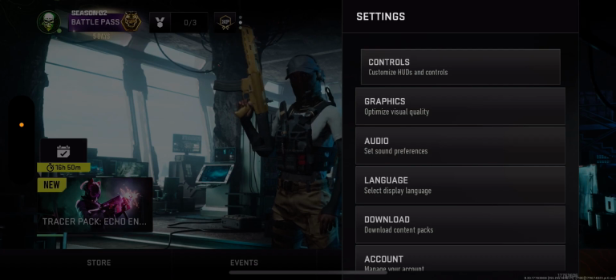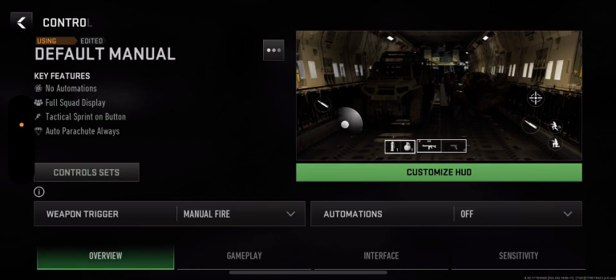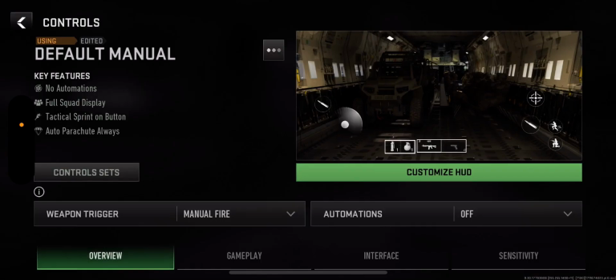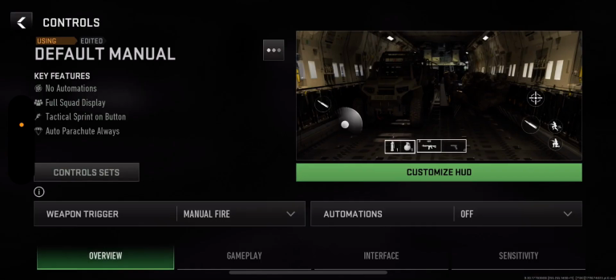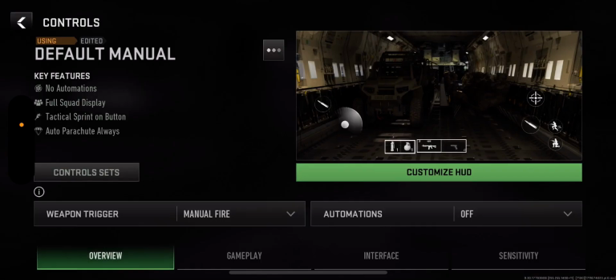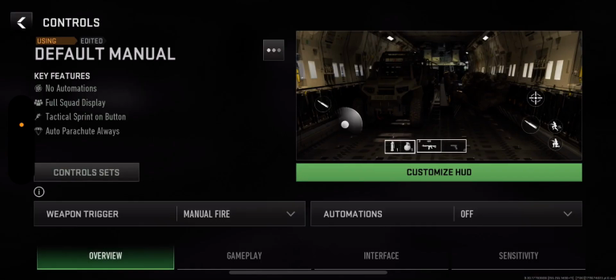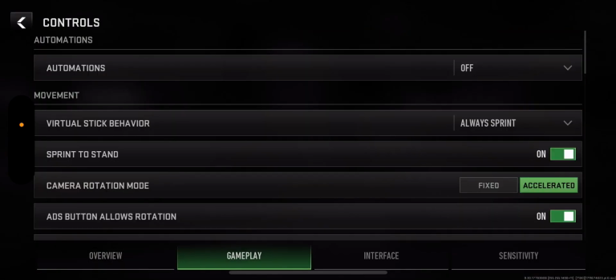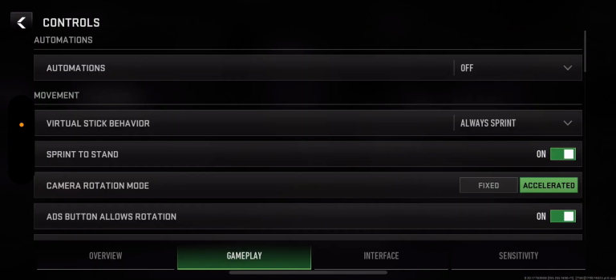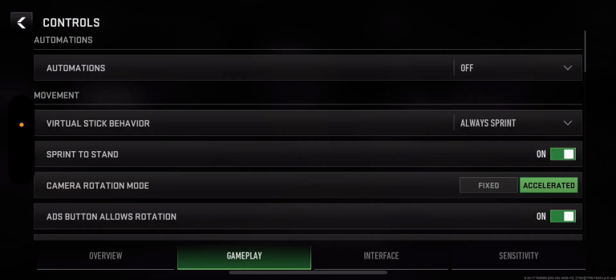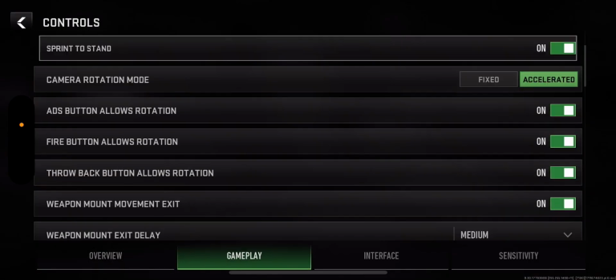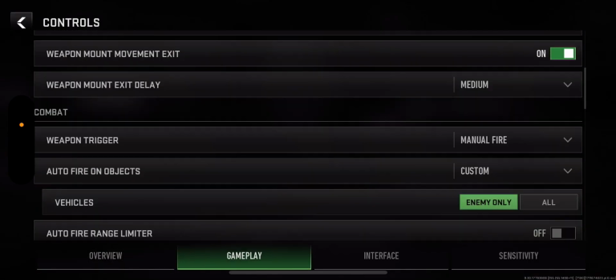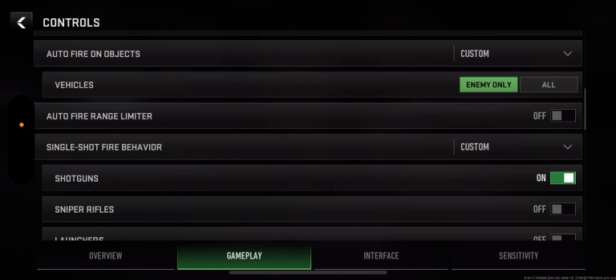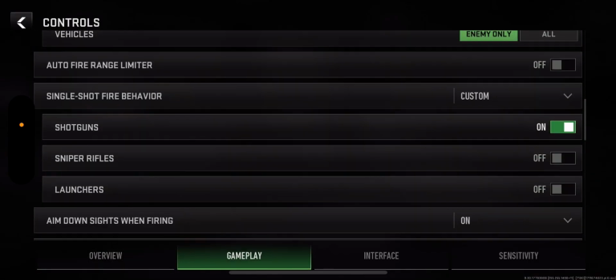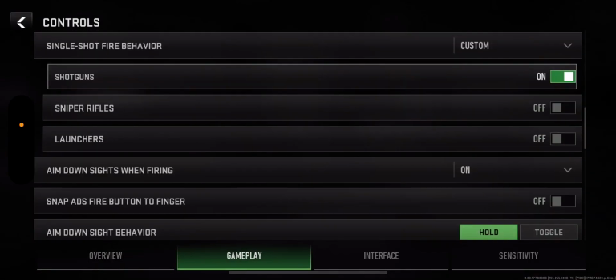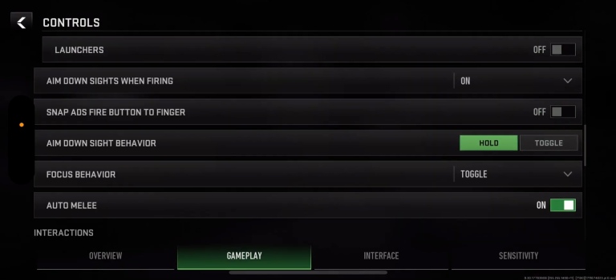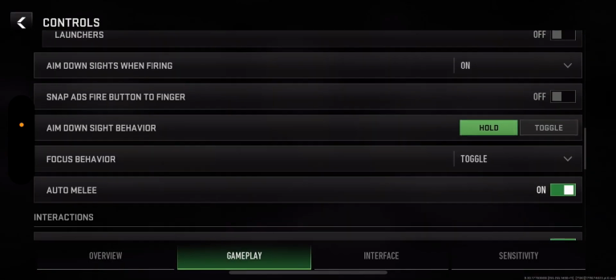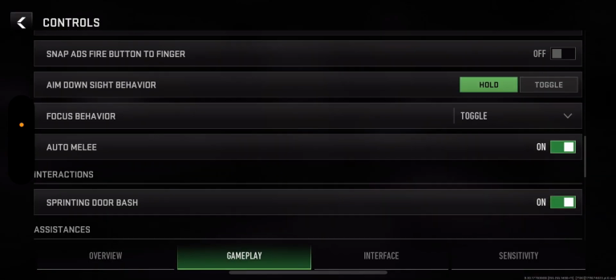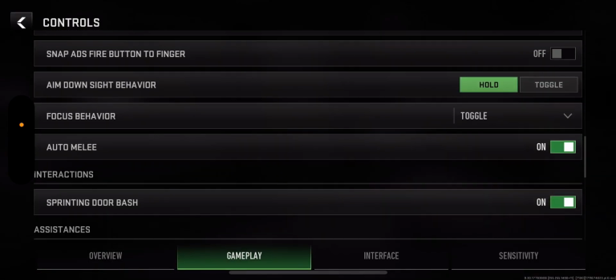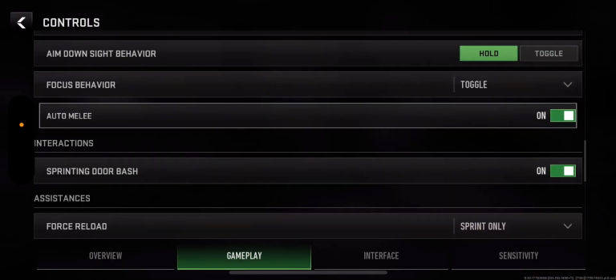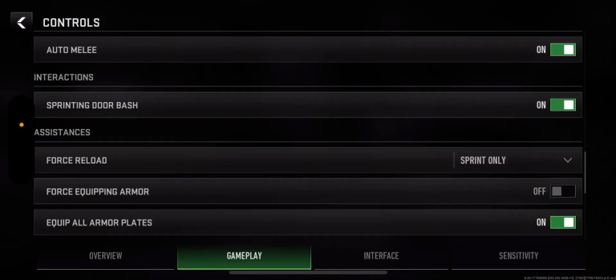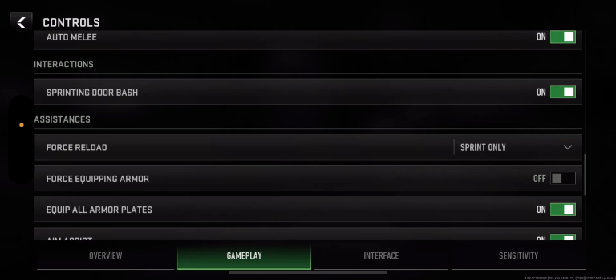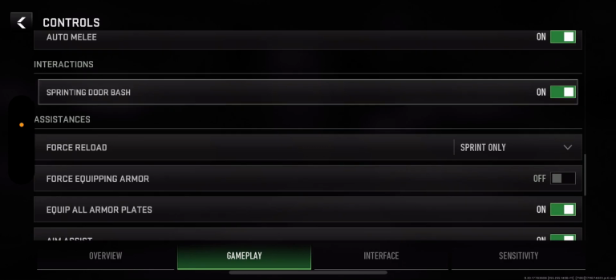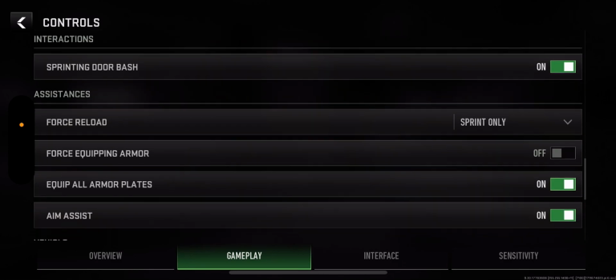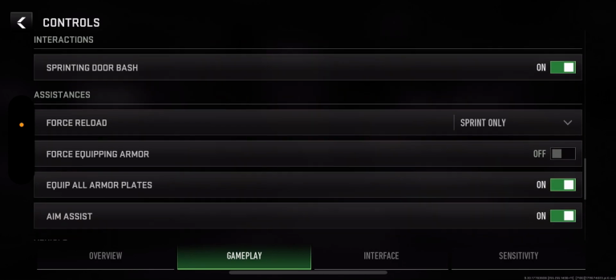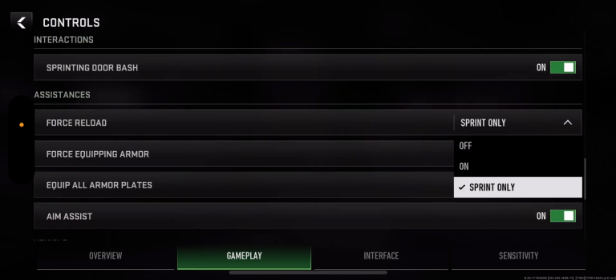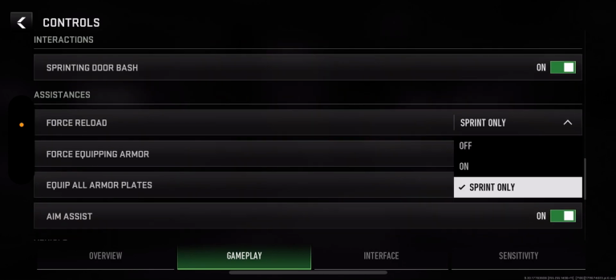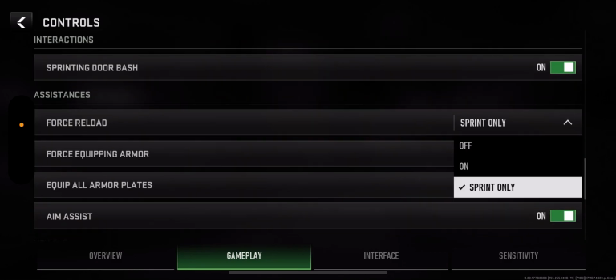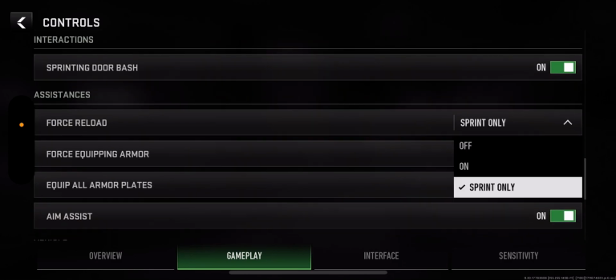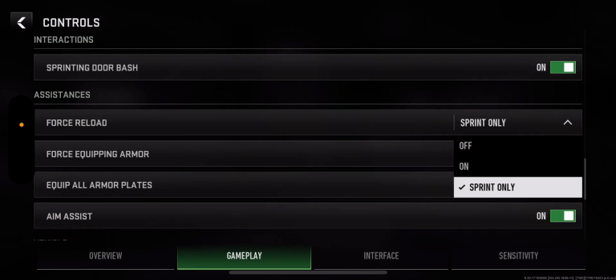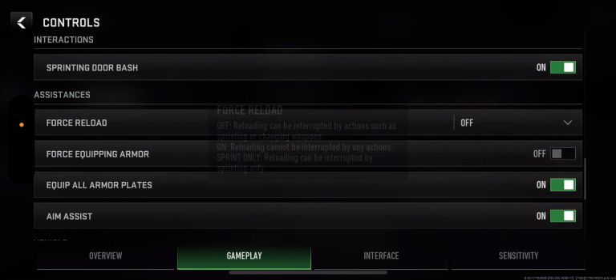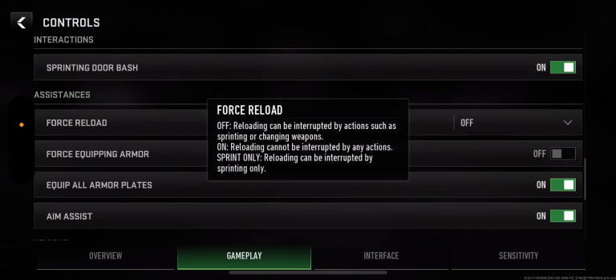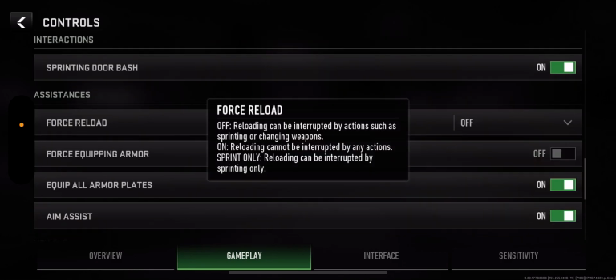We're going to Settings, then Controls, then Gameplay, and scrolling down to where you see force reload — you can change this right here.